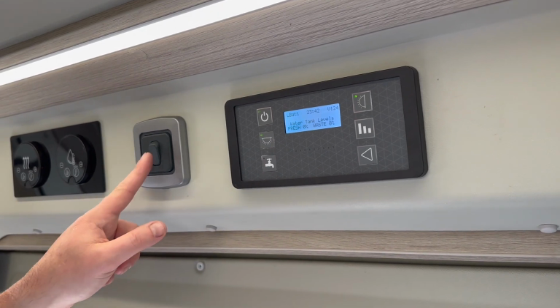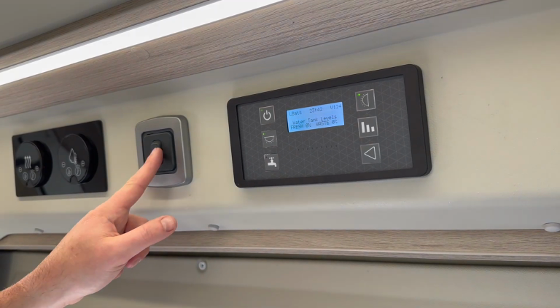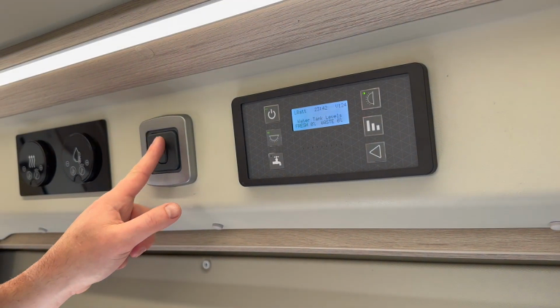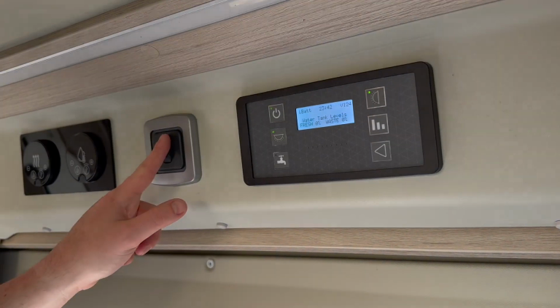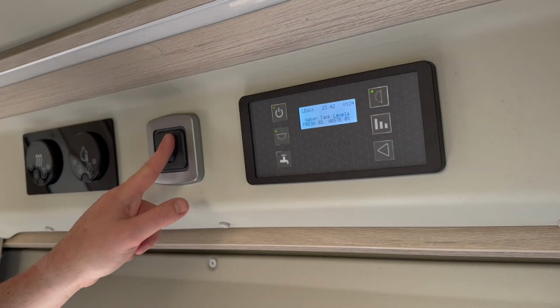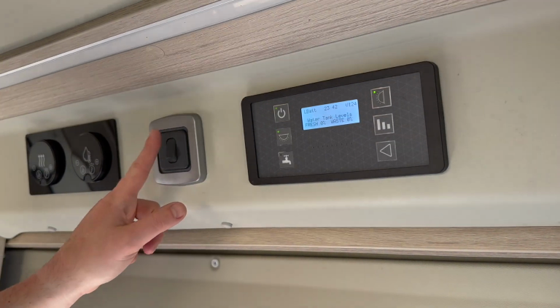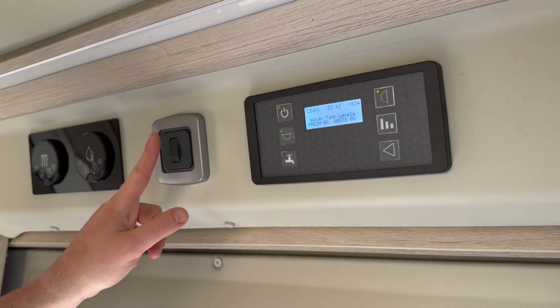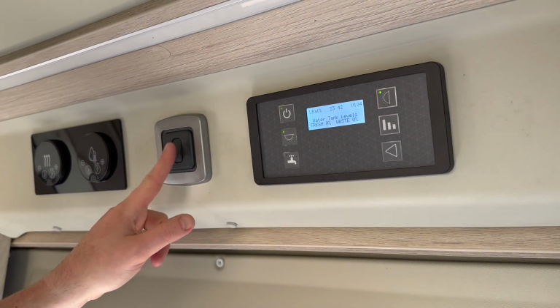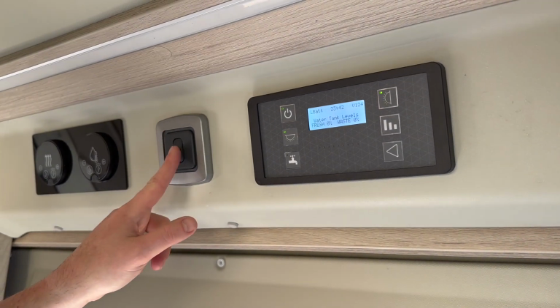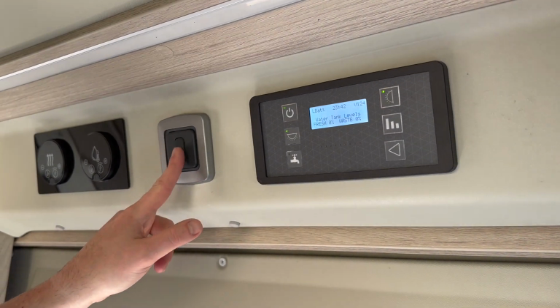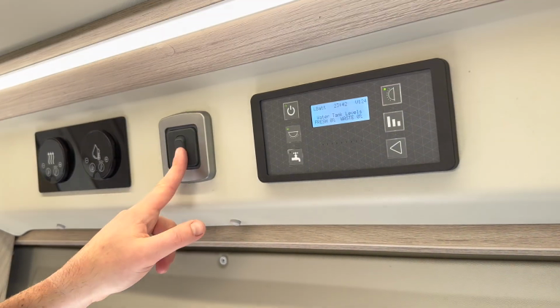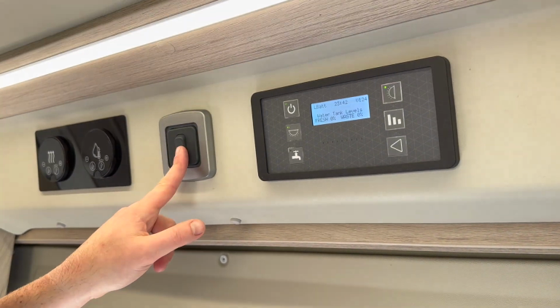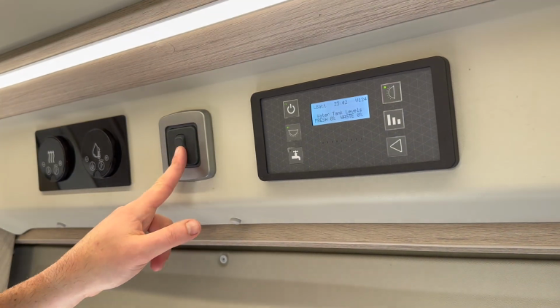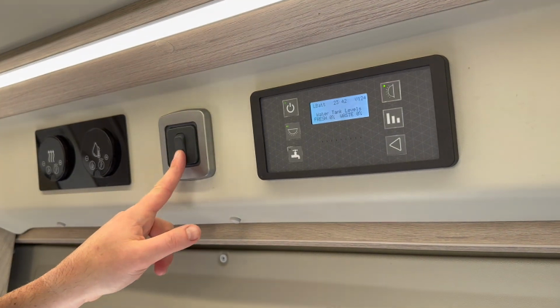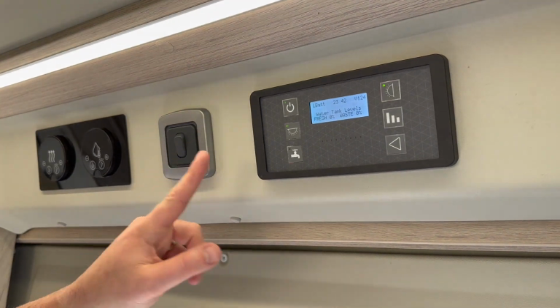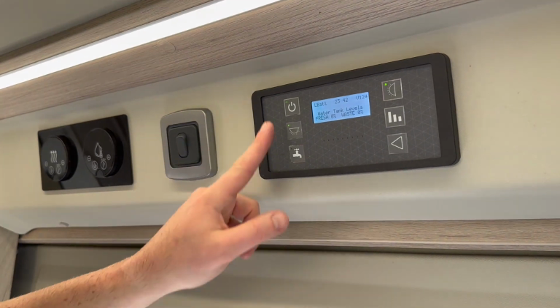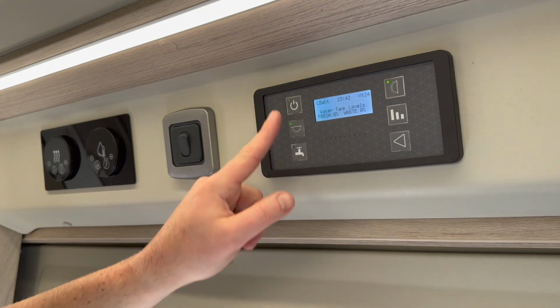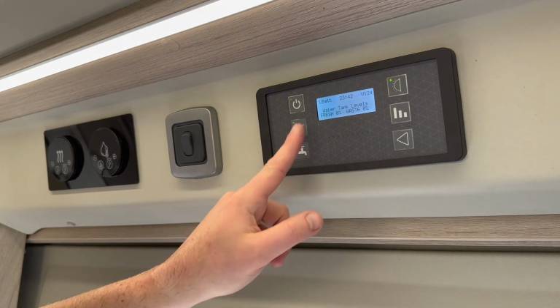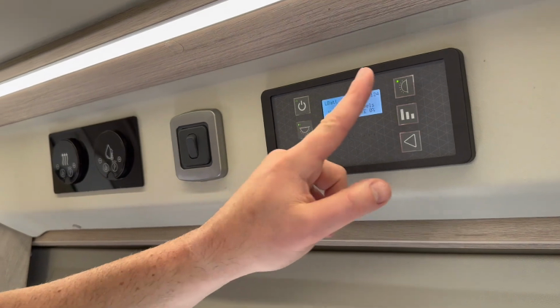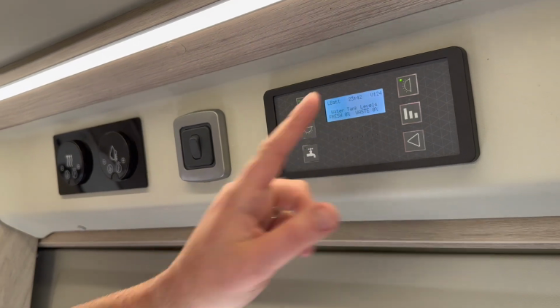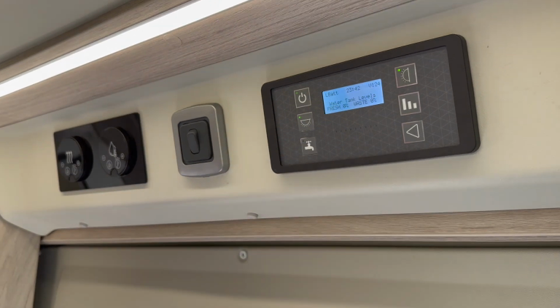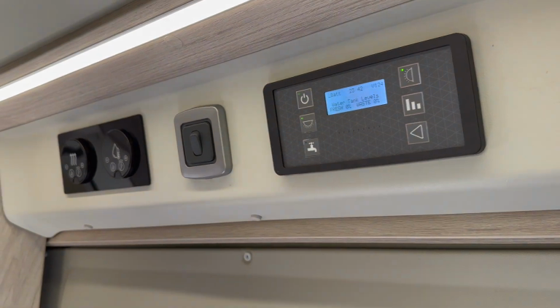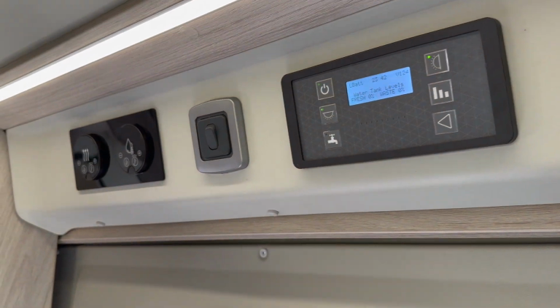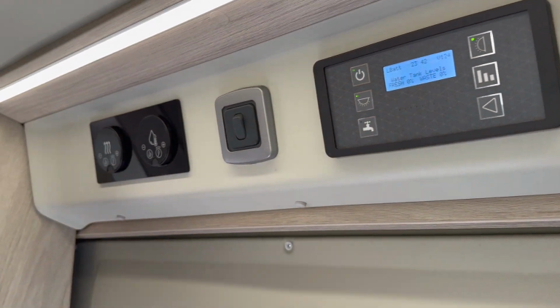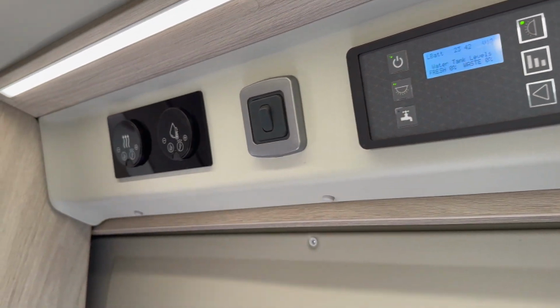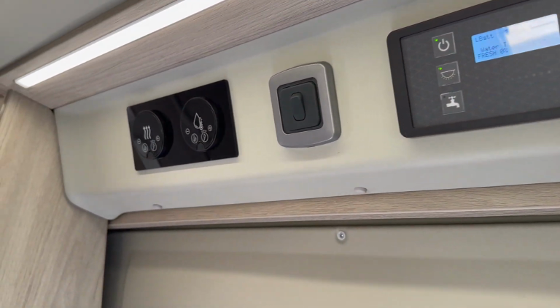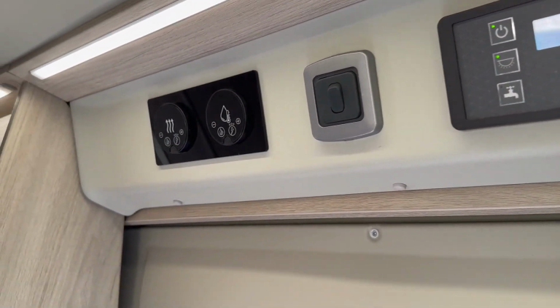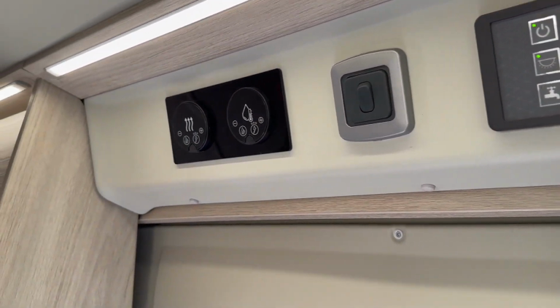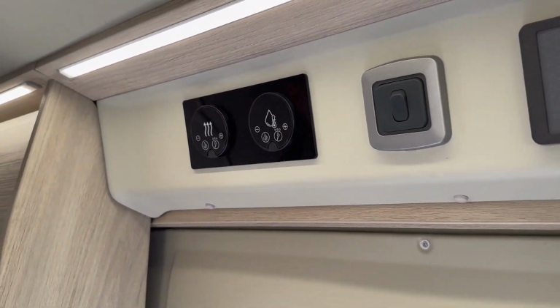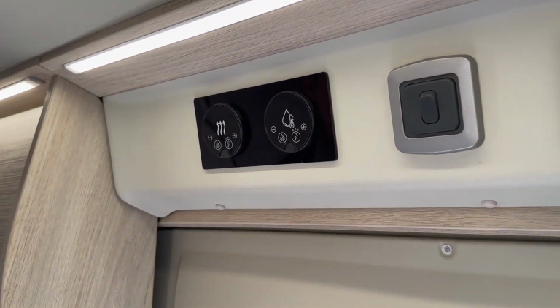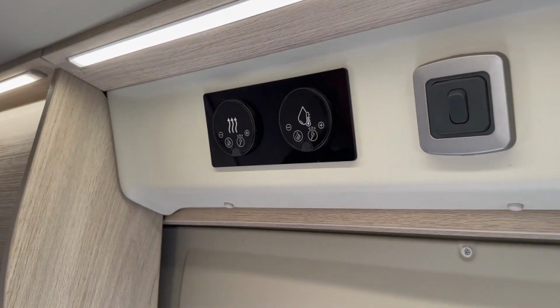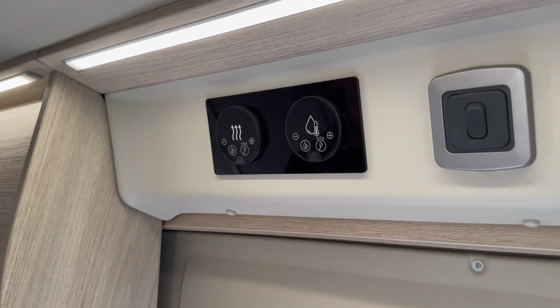There are light switches around the vehicle once these two are on. Then I'm going to work over to the heating system.